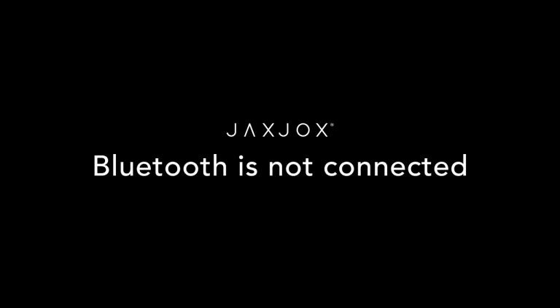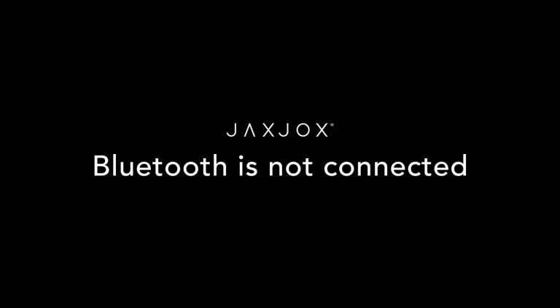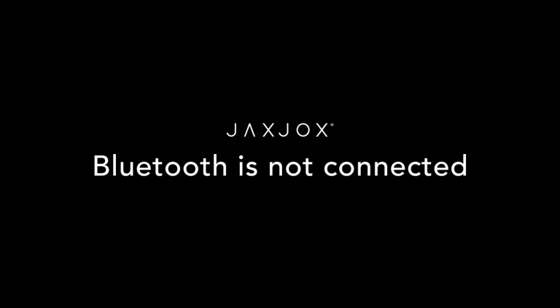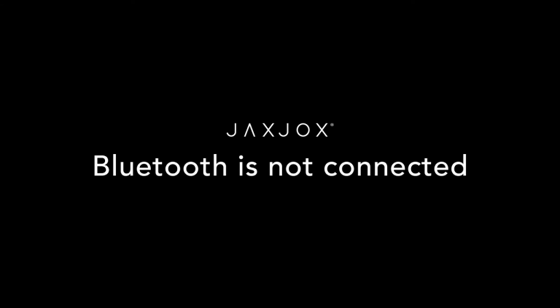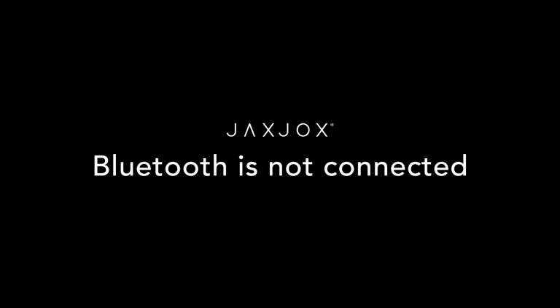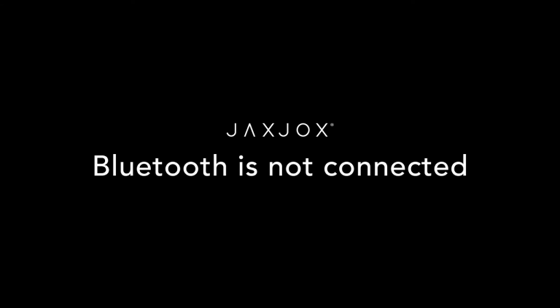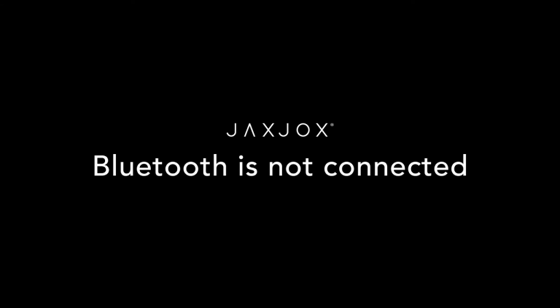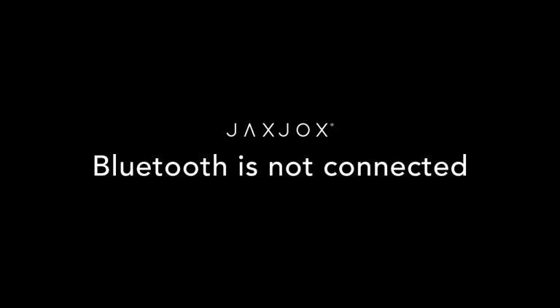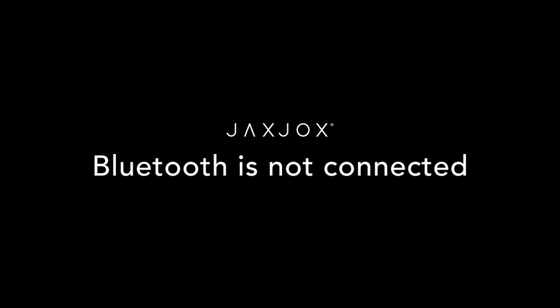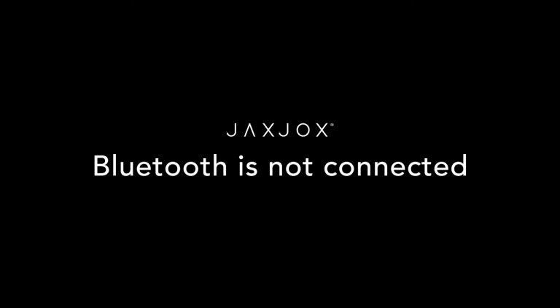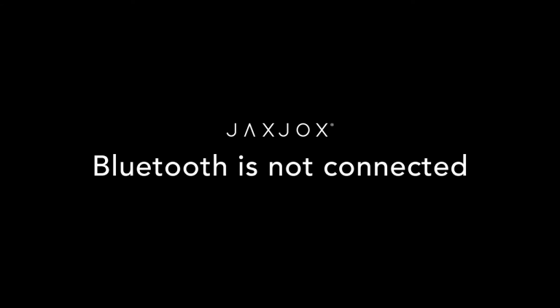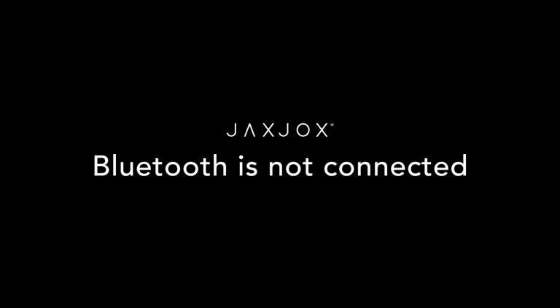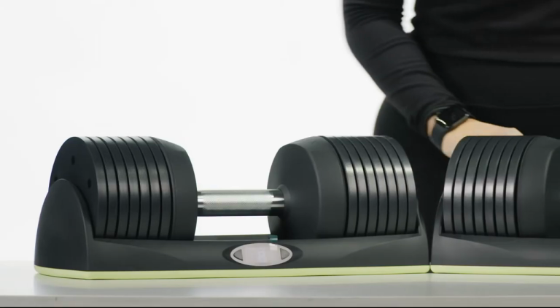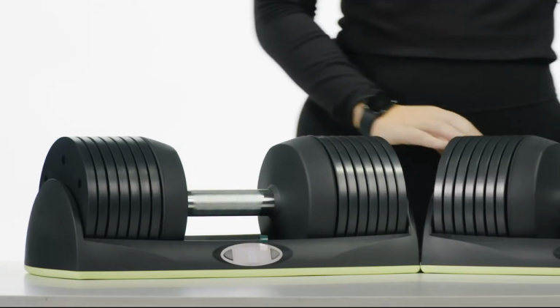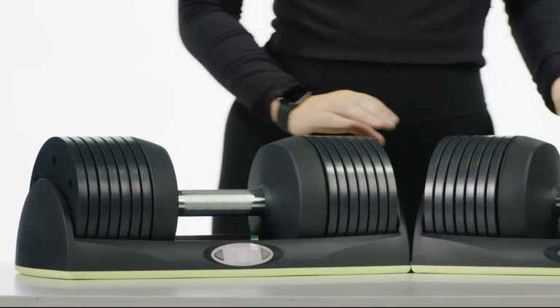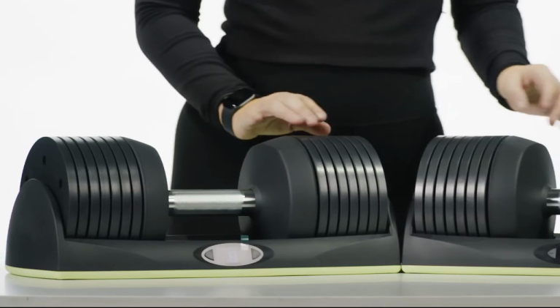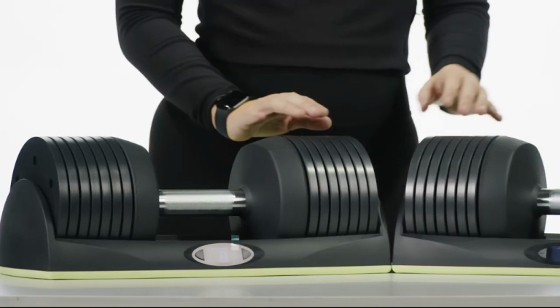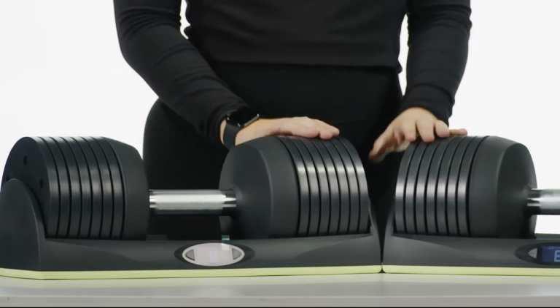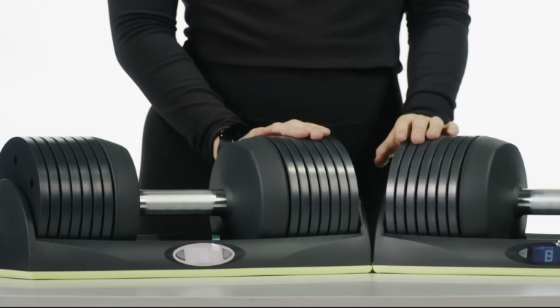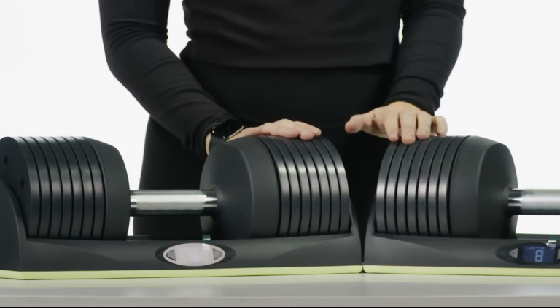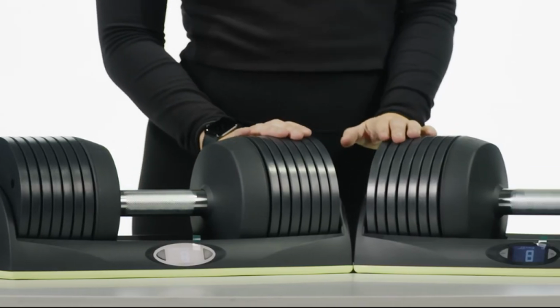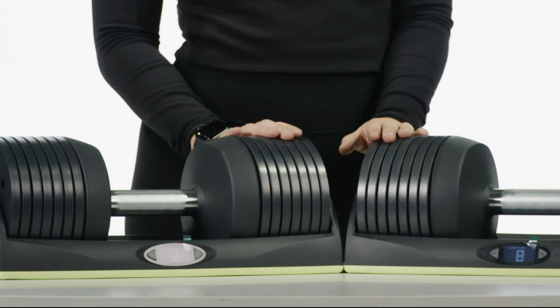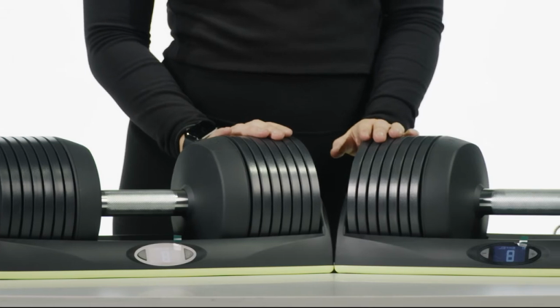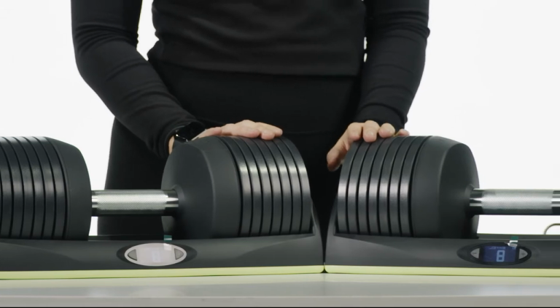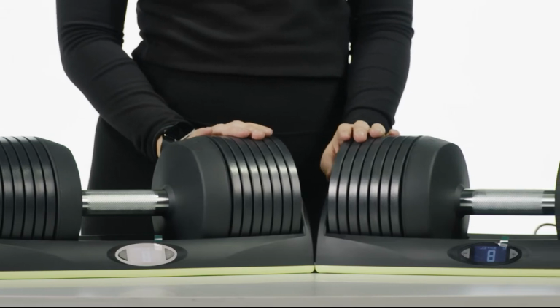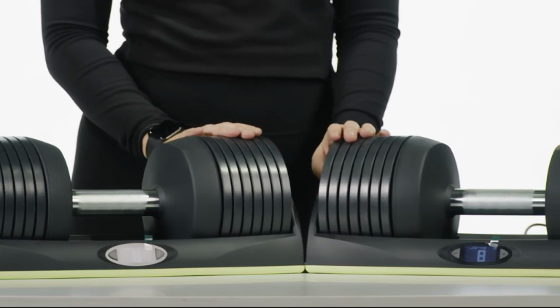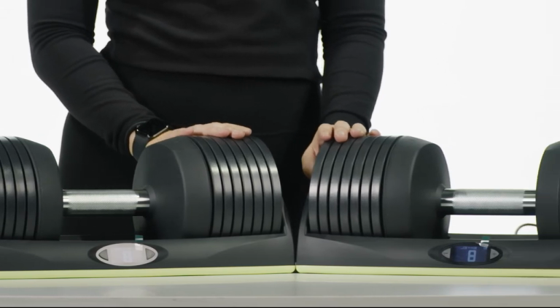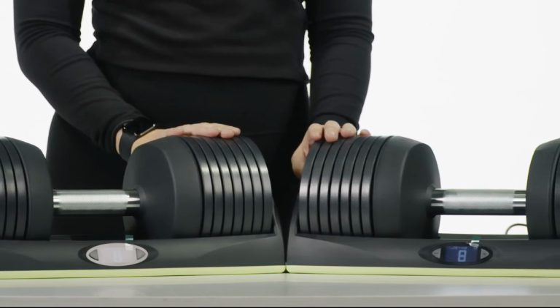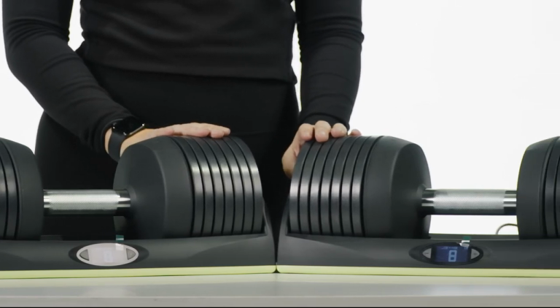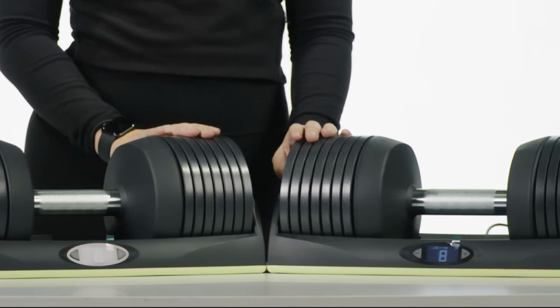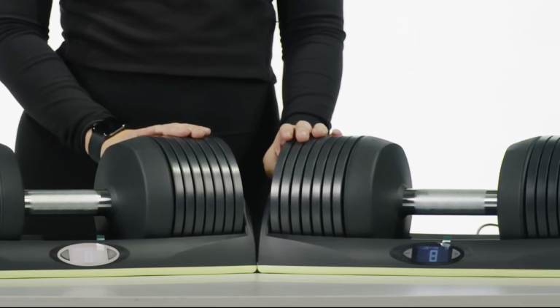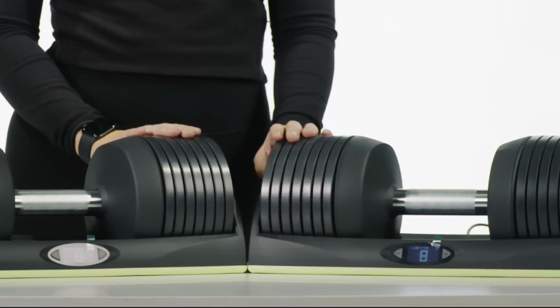Bluetooth is not connected. First, always make sure that the dumbbell handle is charged and seated correctly on the base.